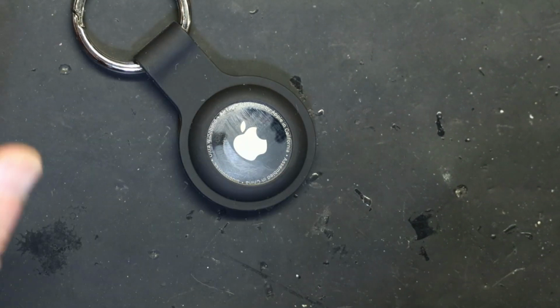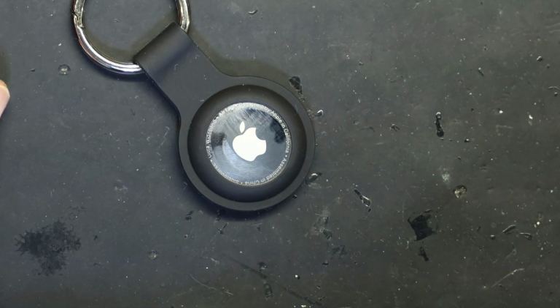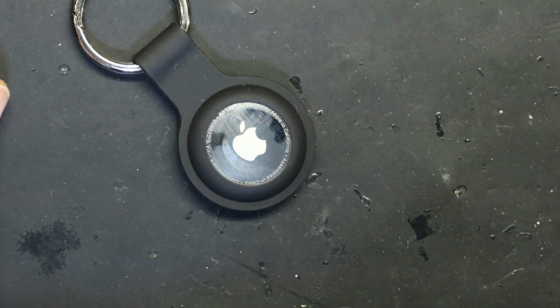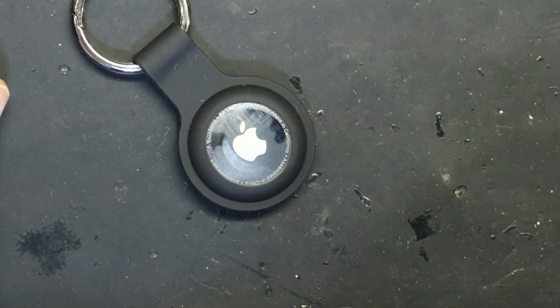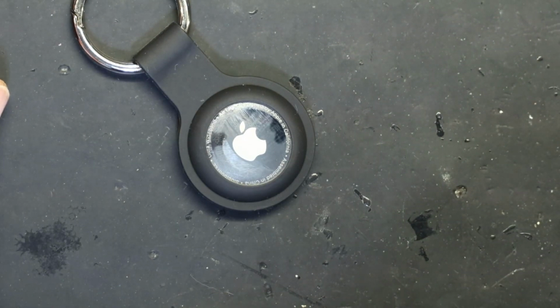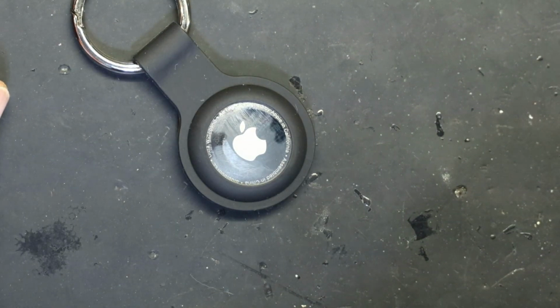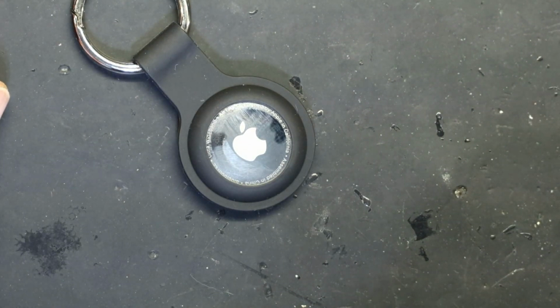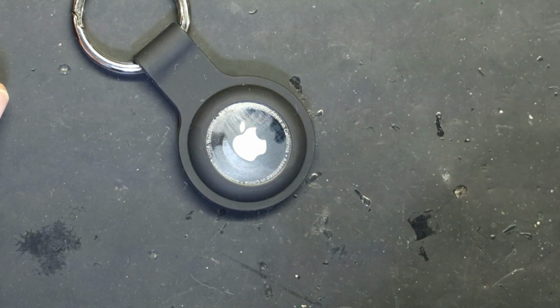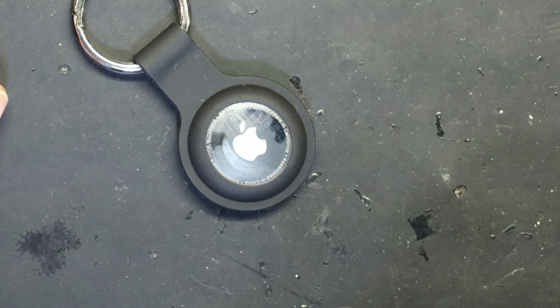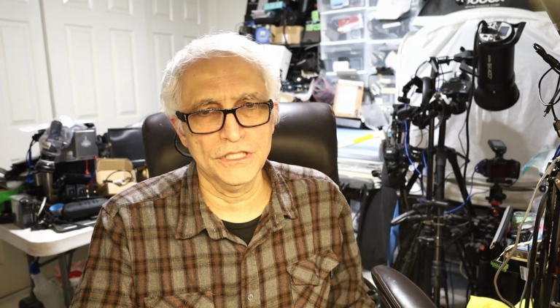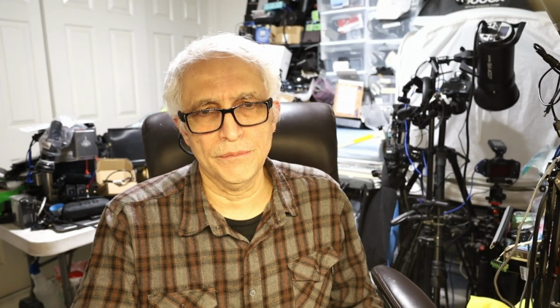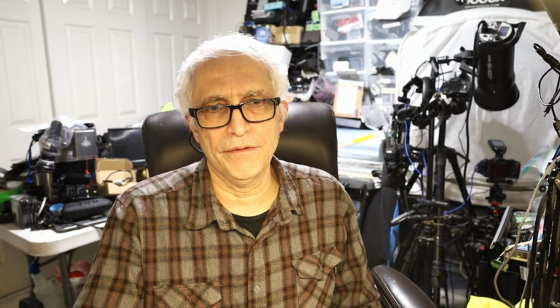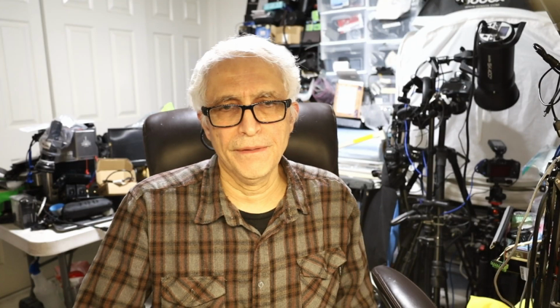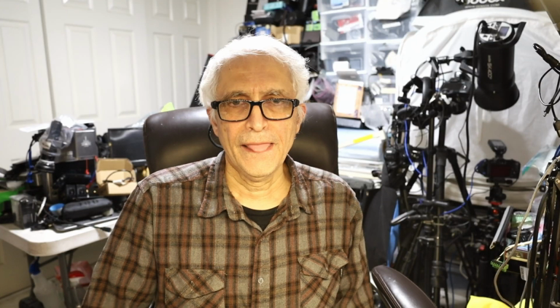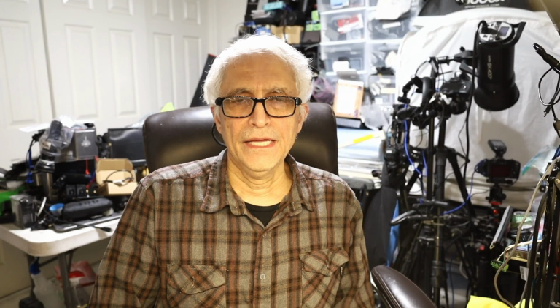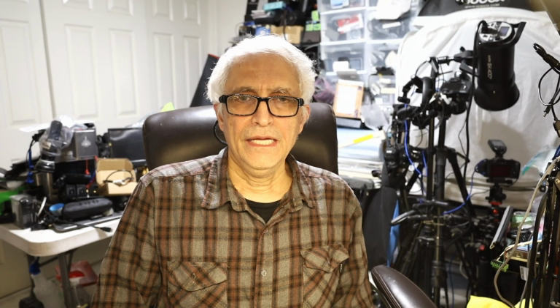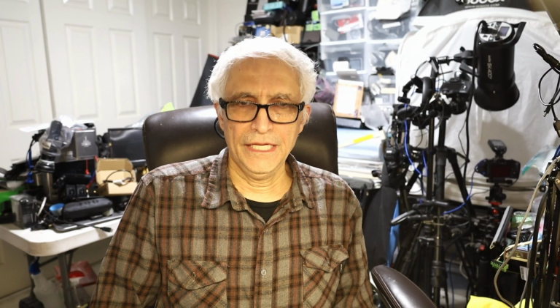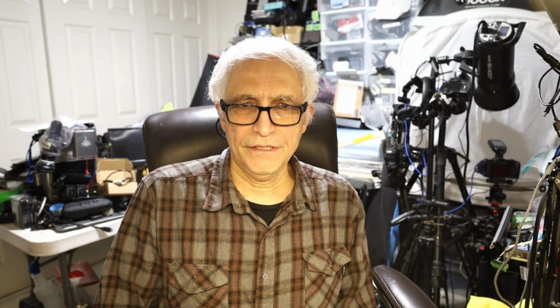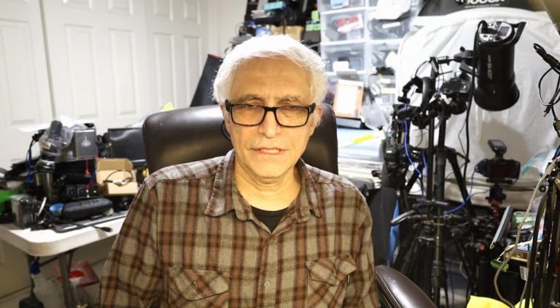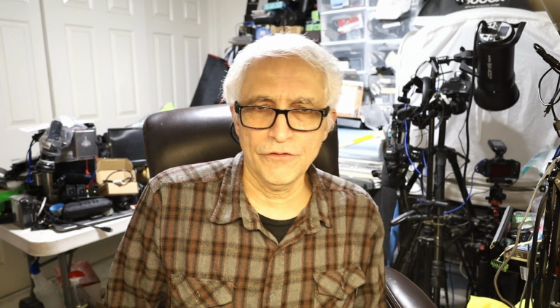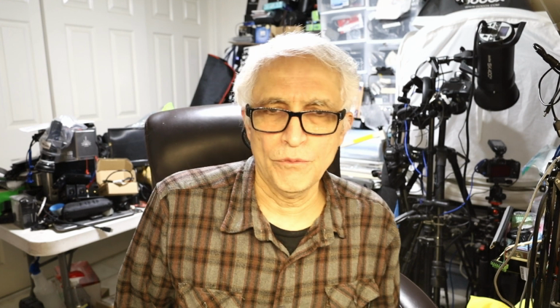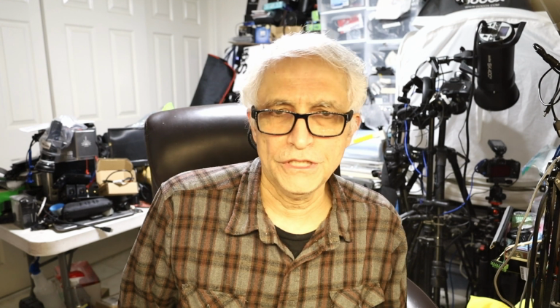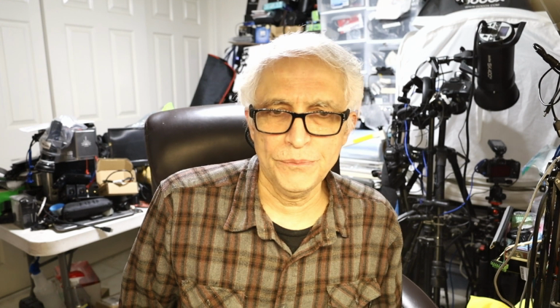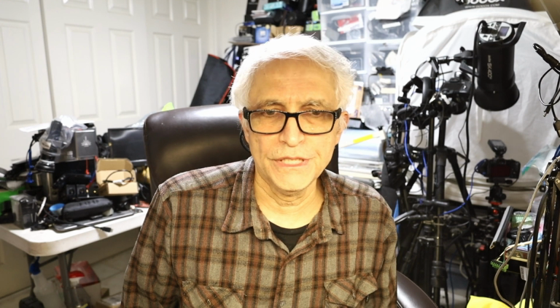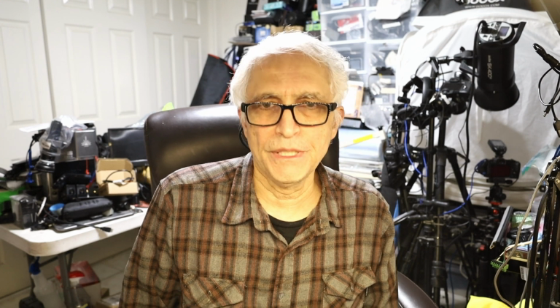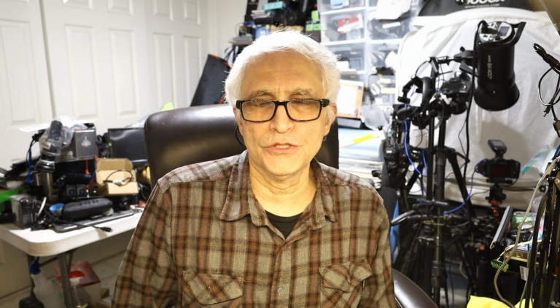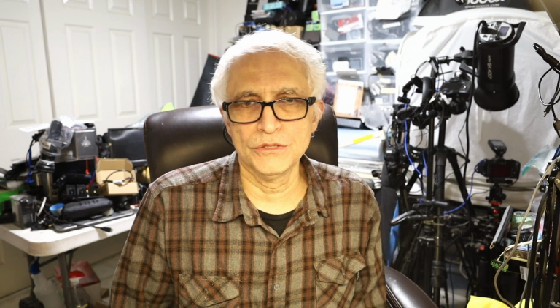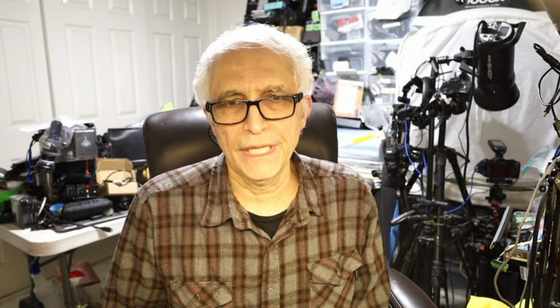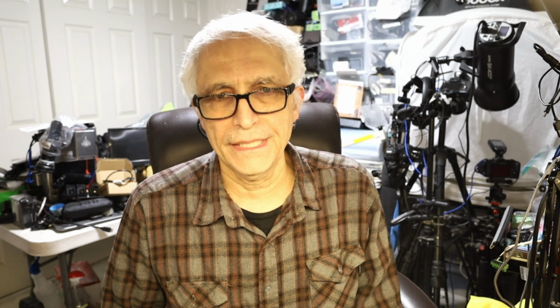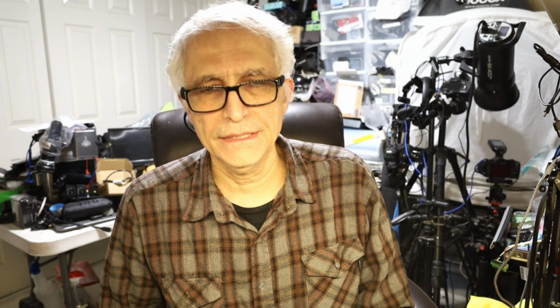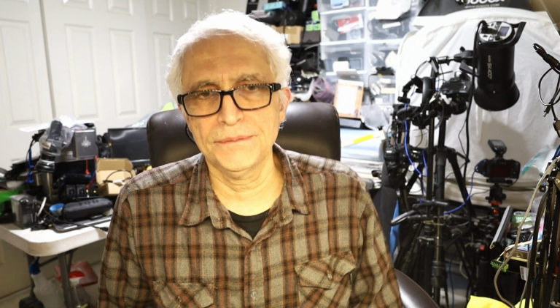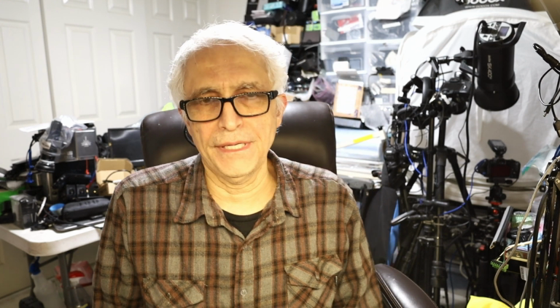Put it back in its little jacket and there it is — we just changed the battery. This was the same battery, but now you know how to change it. Thank you for watching; please make sure to like and subscribe.